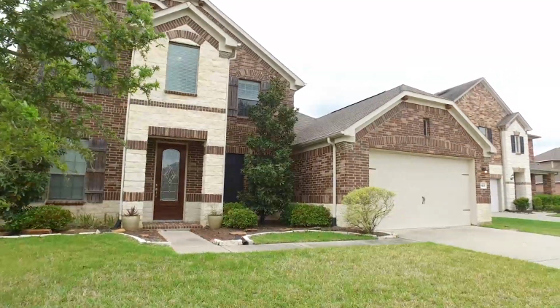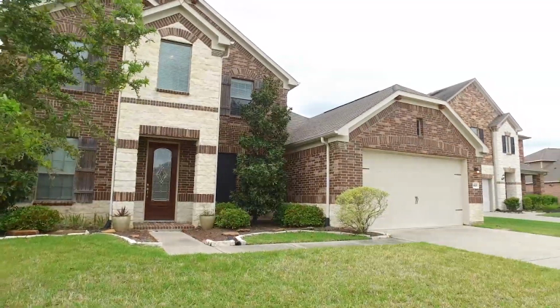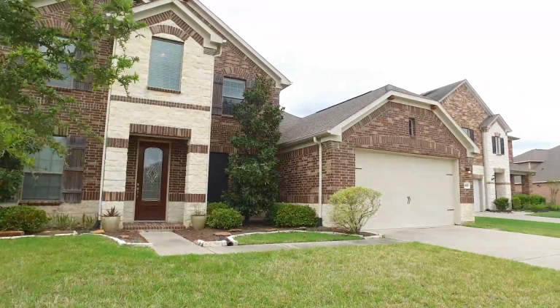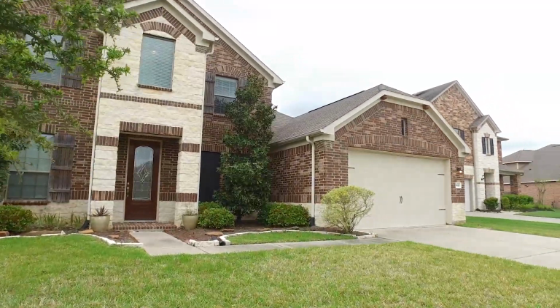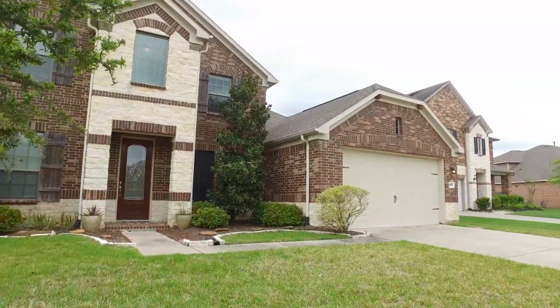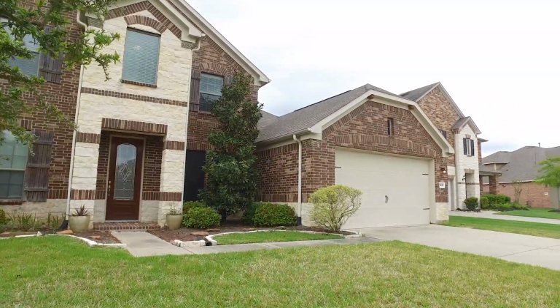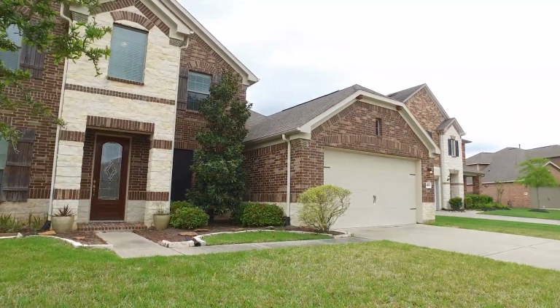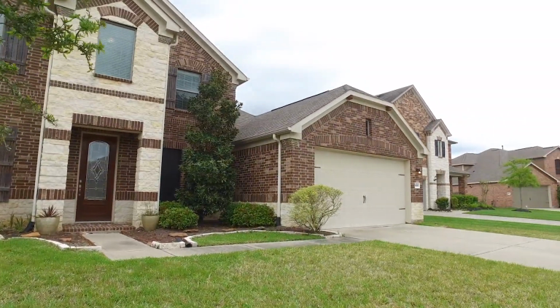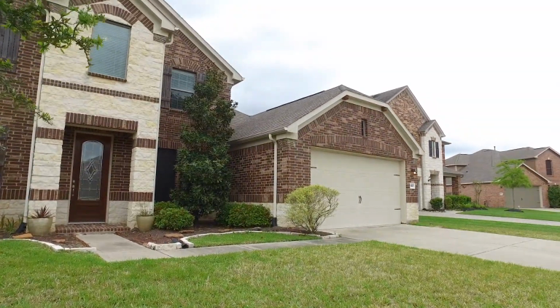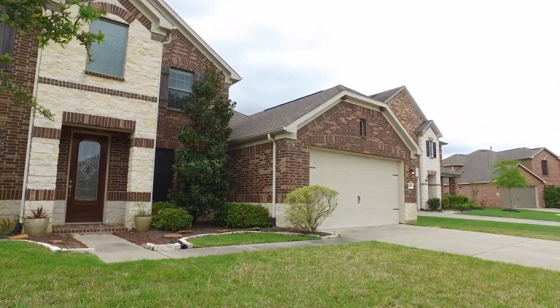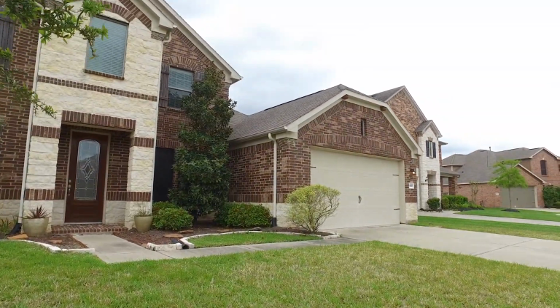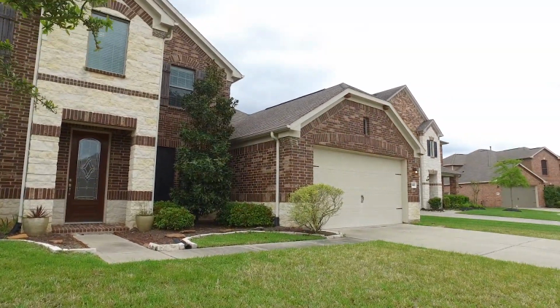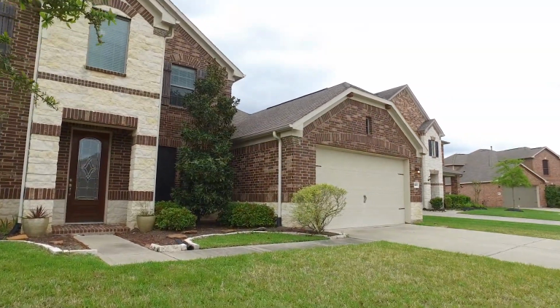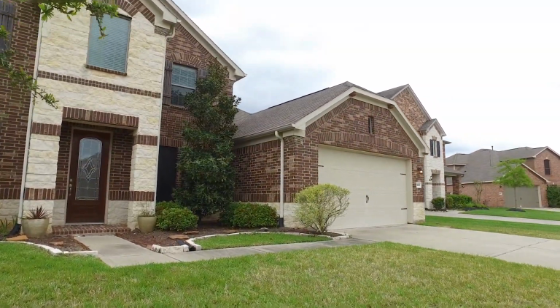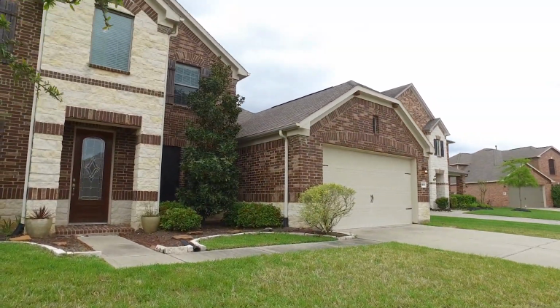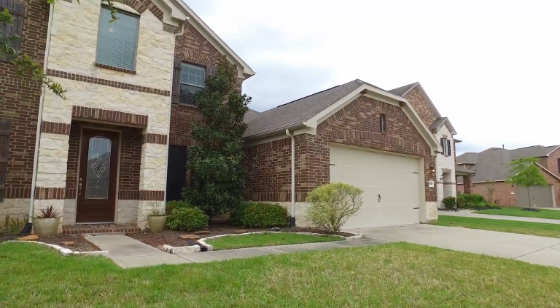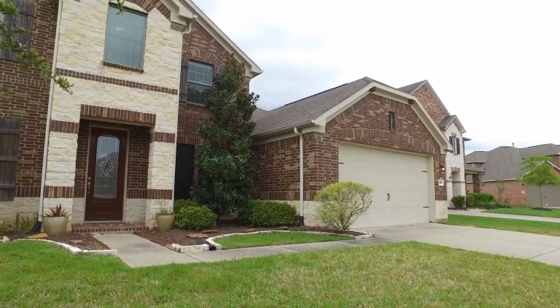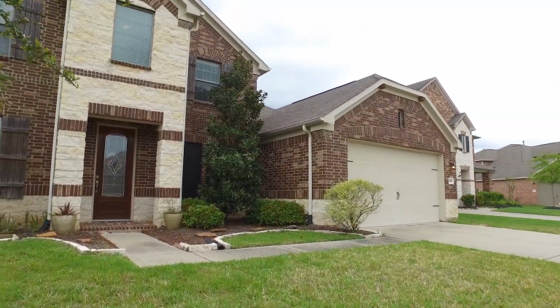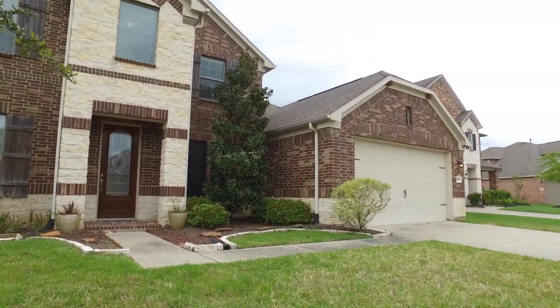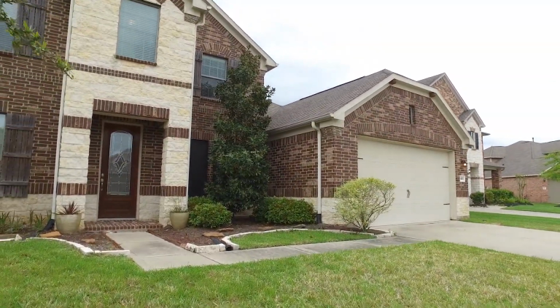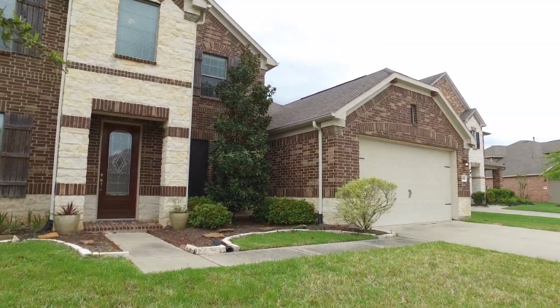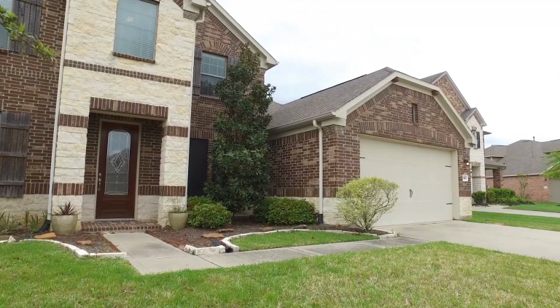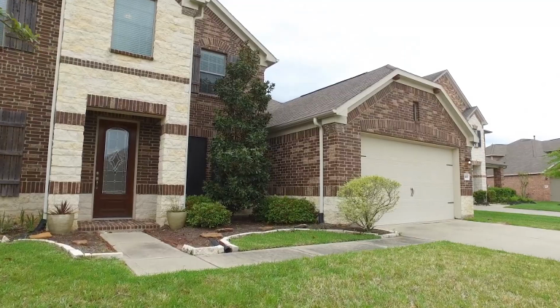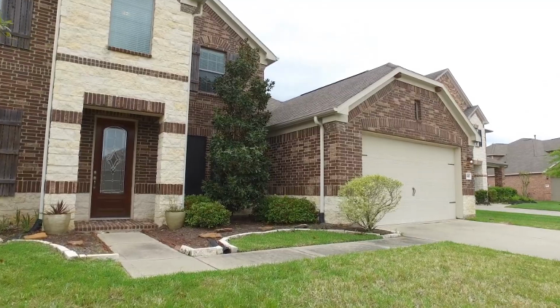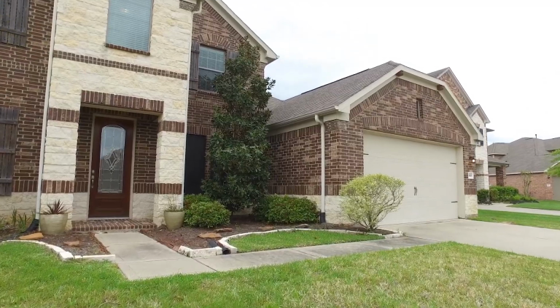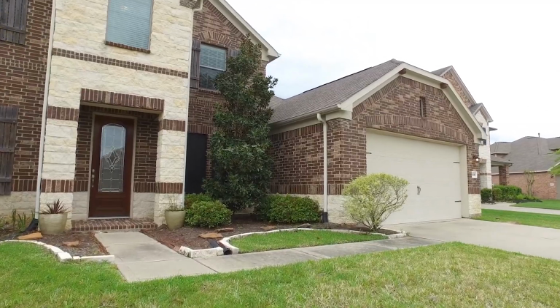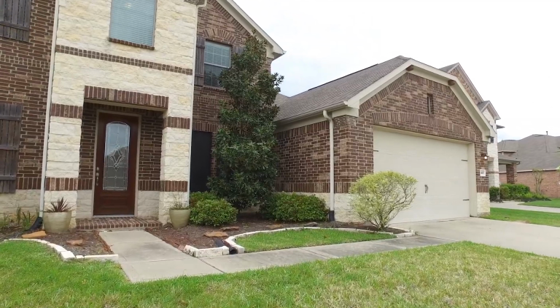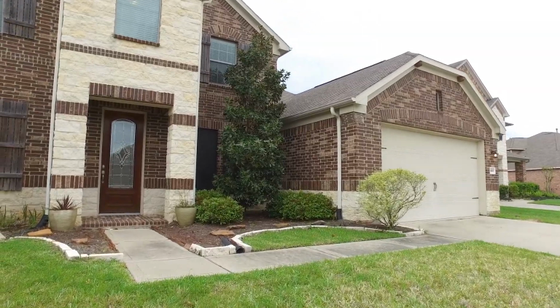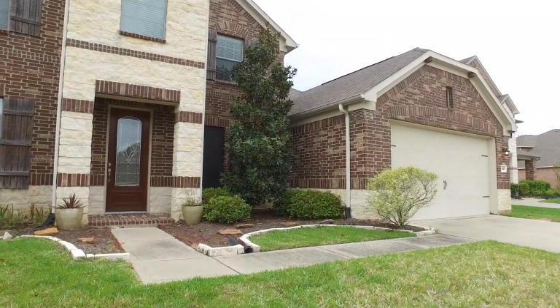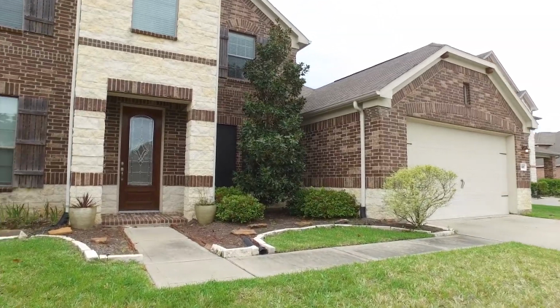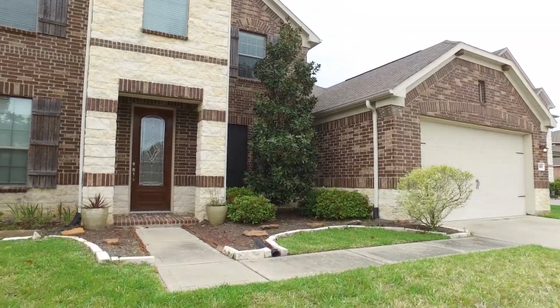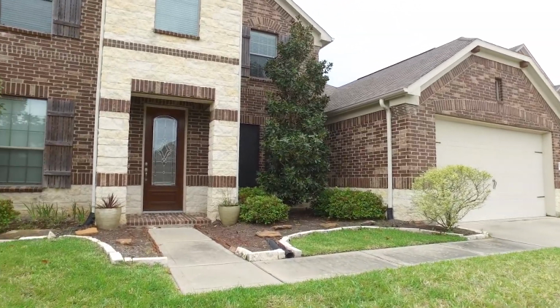Welcome to the virtual tour of your next home. It awaits you in Katy, Texas. There's a three-car garage.